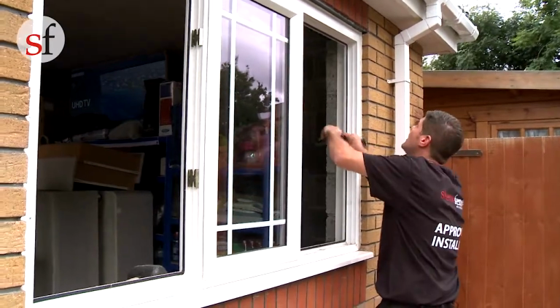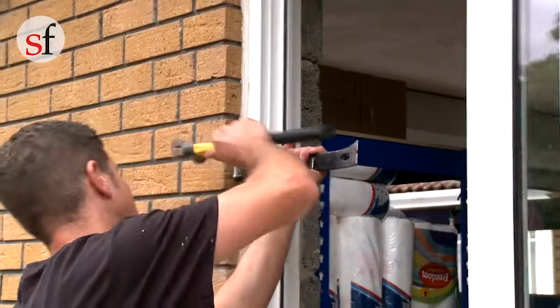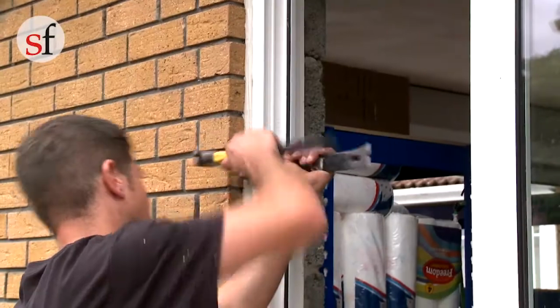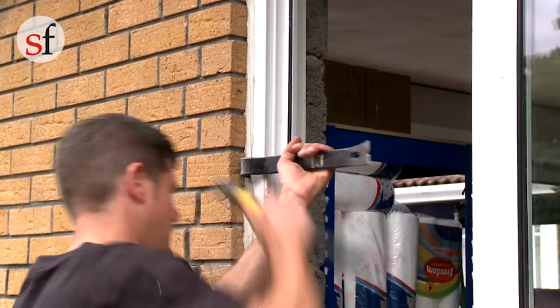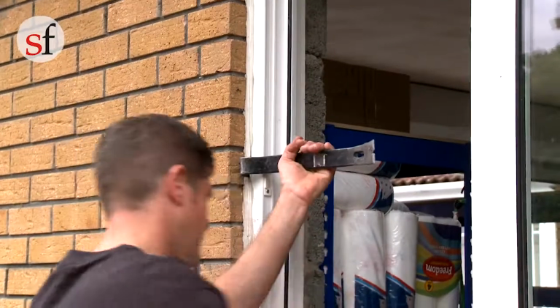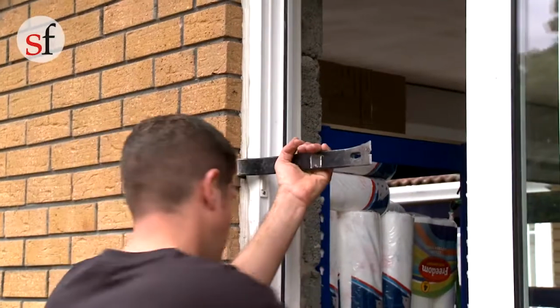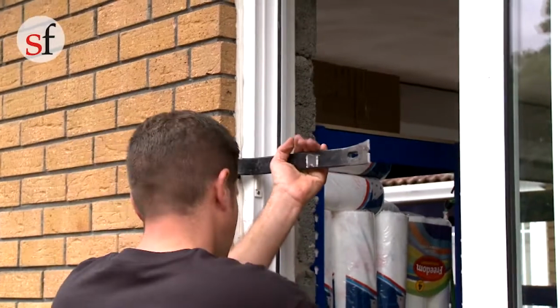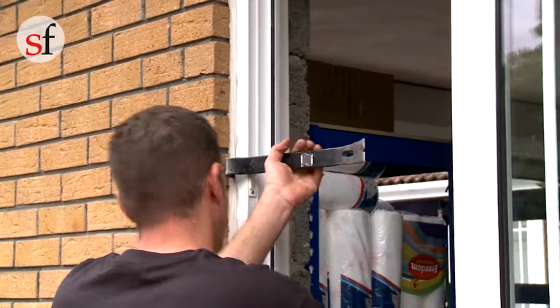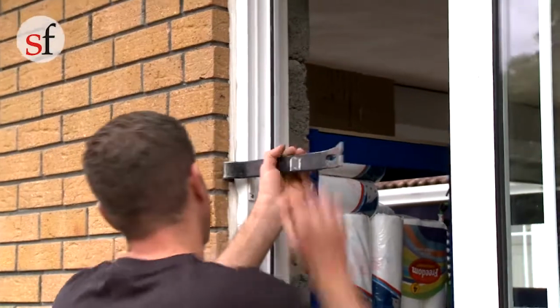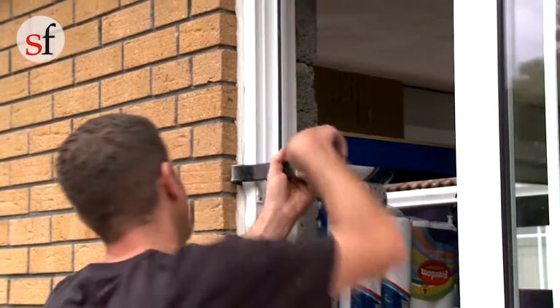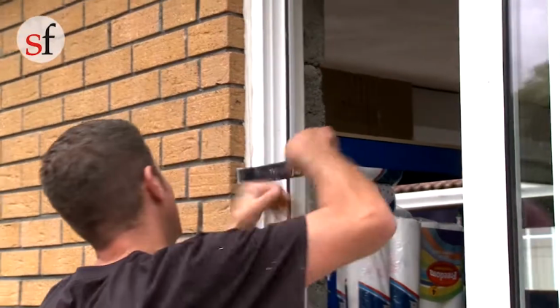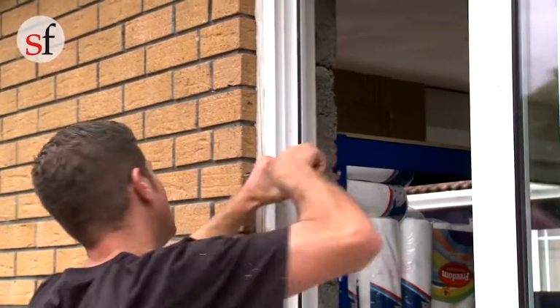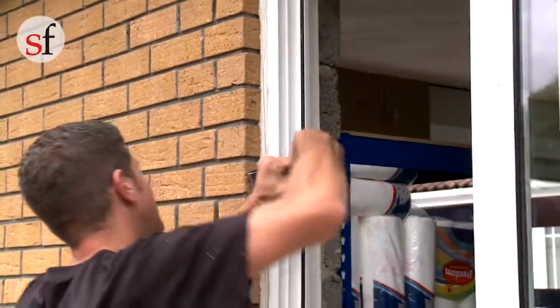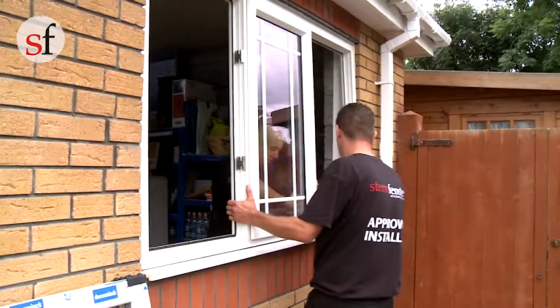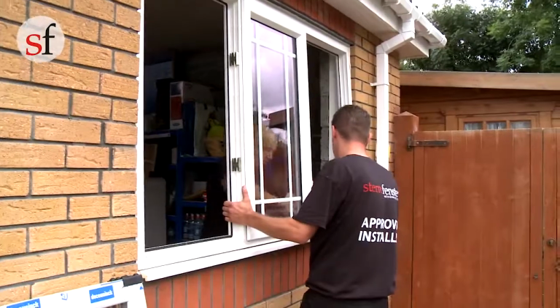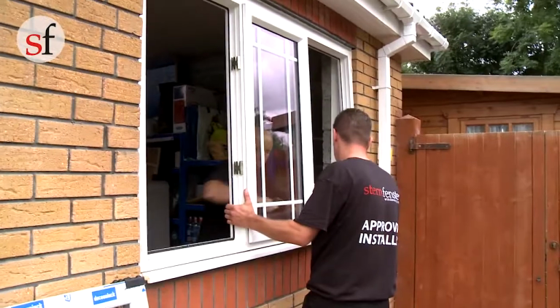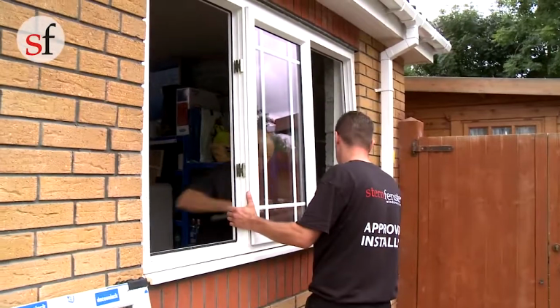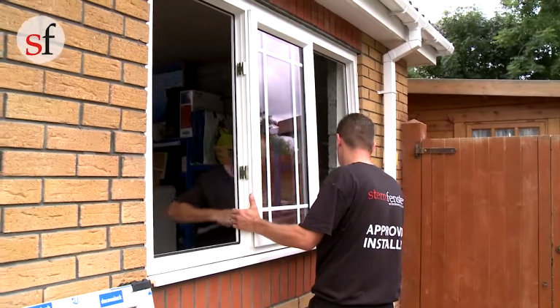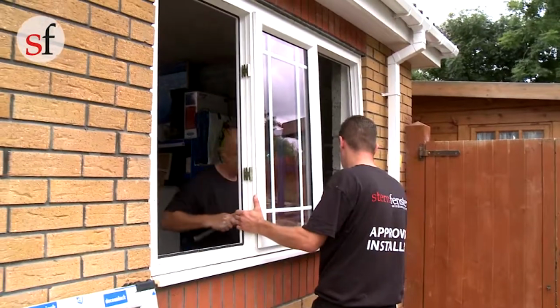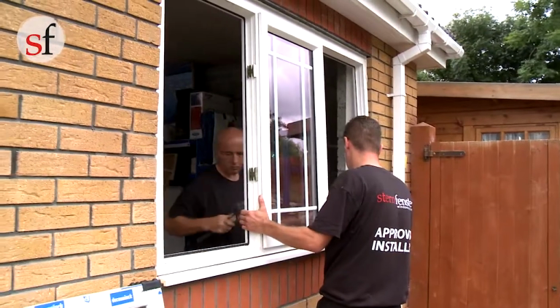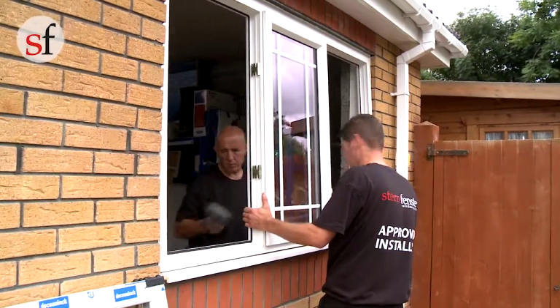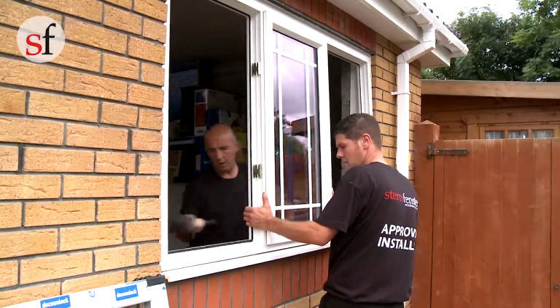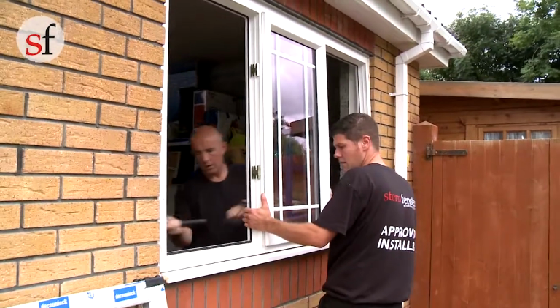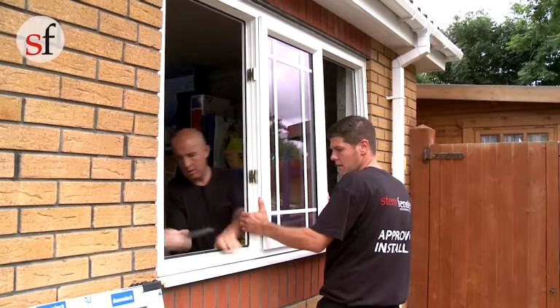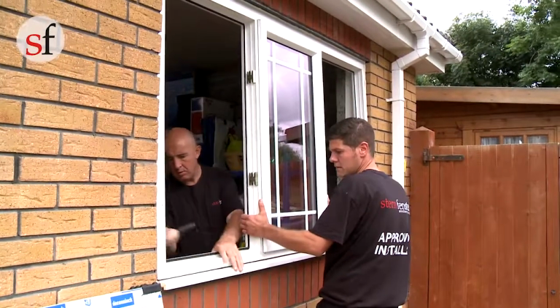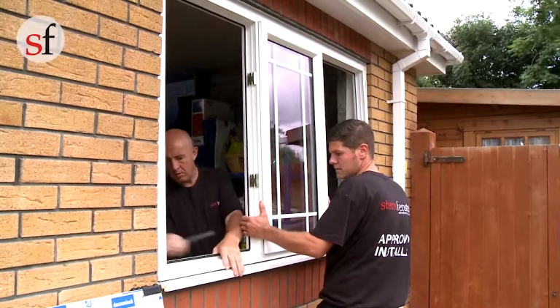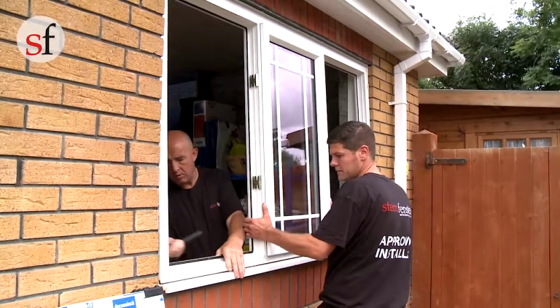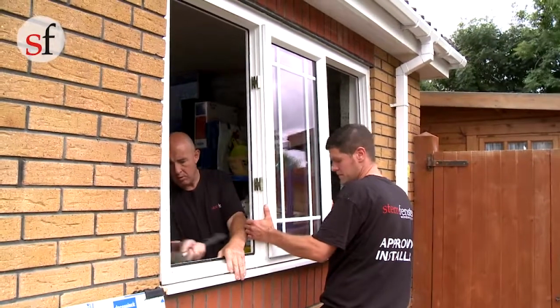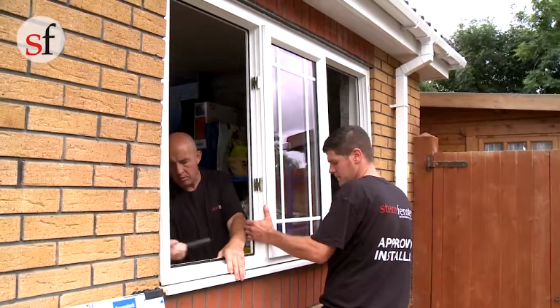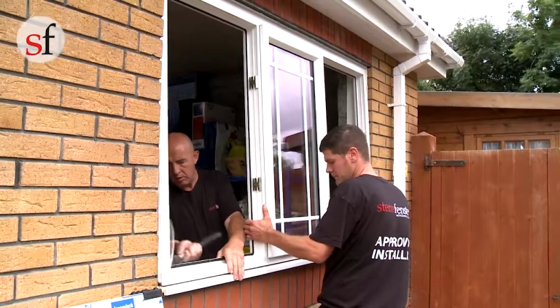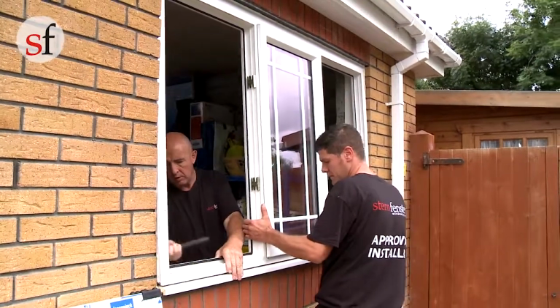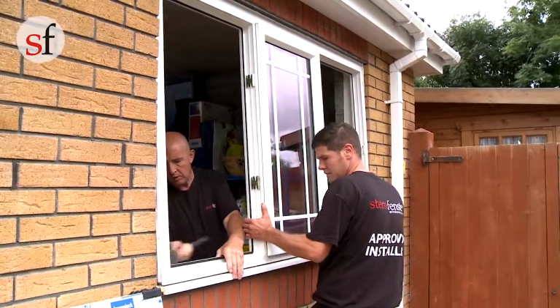Using a flat pry bar, loosen and wedge the window away from the wall, taking care not to damage the surrounding area.